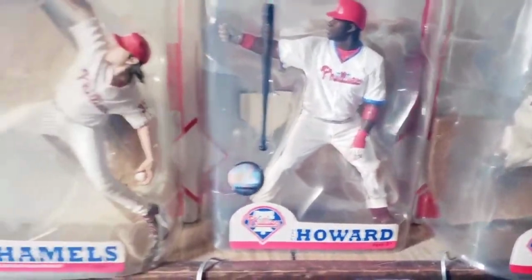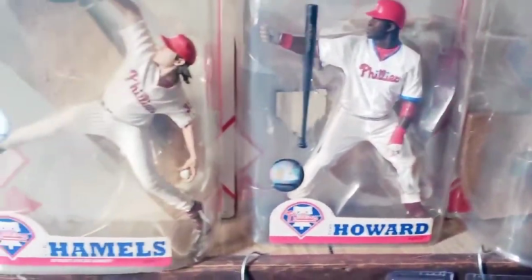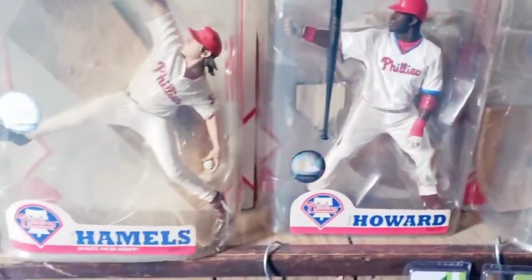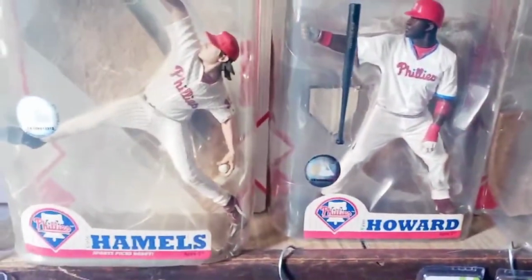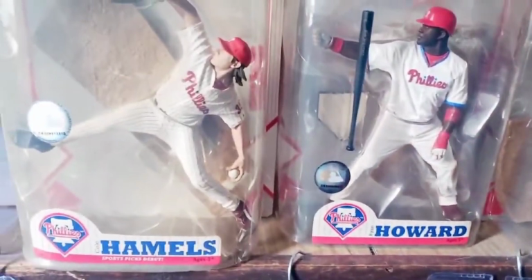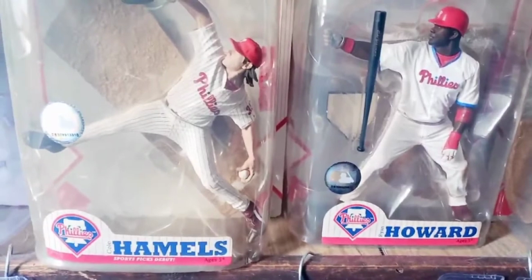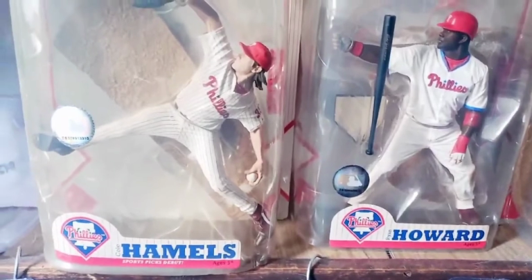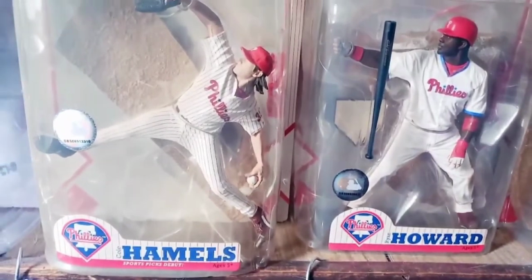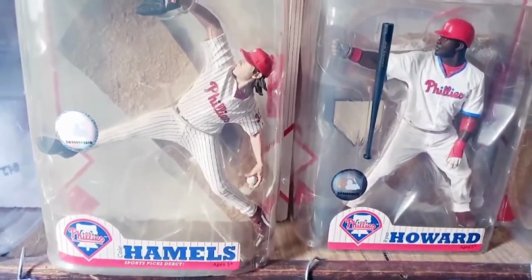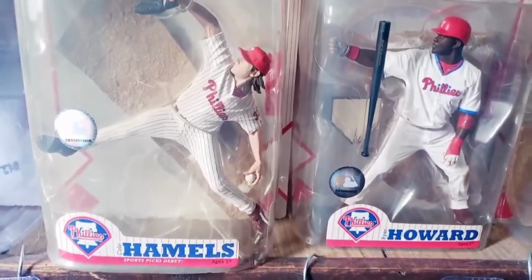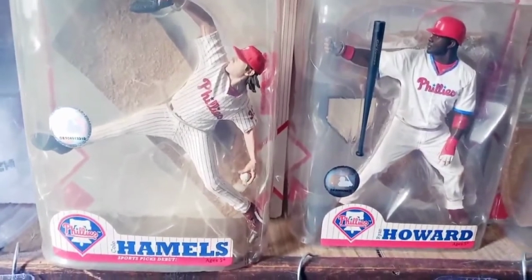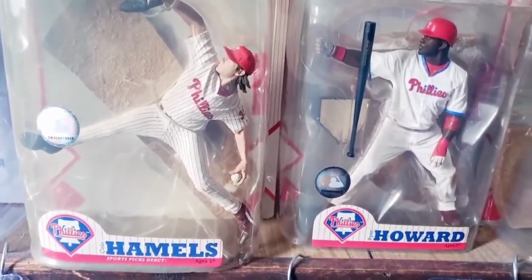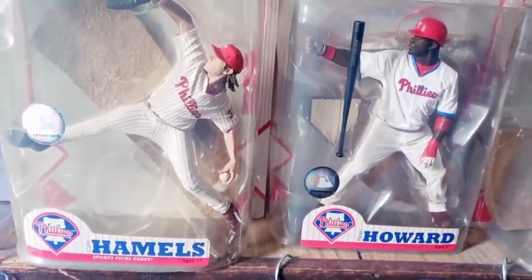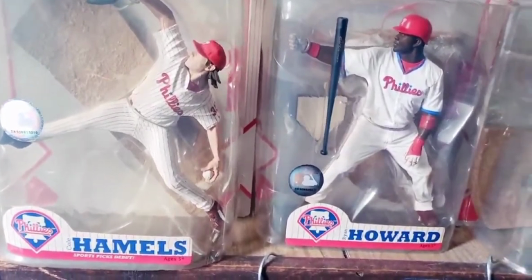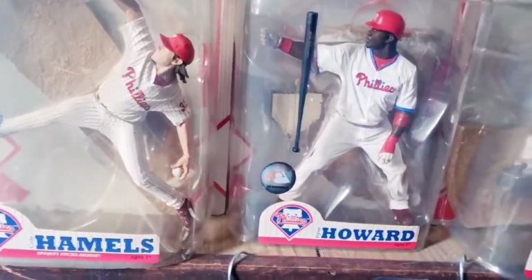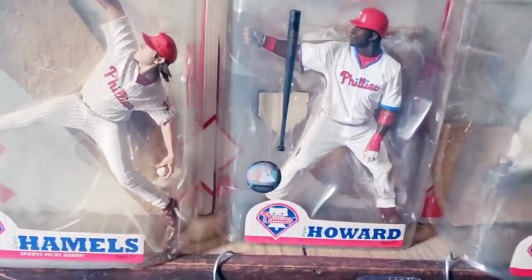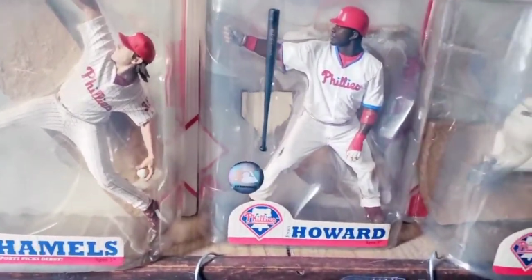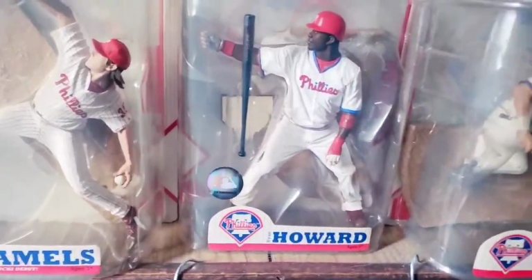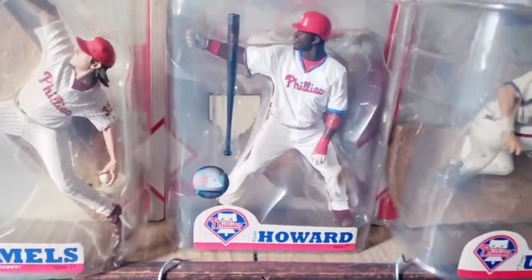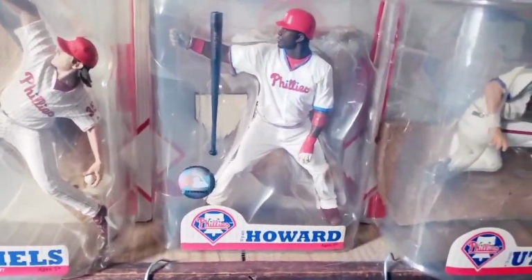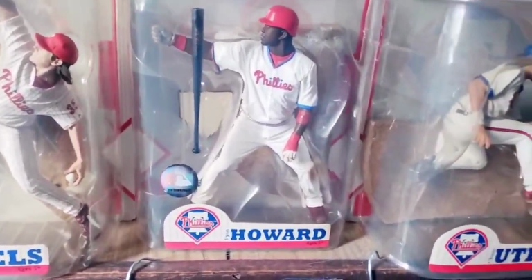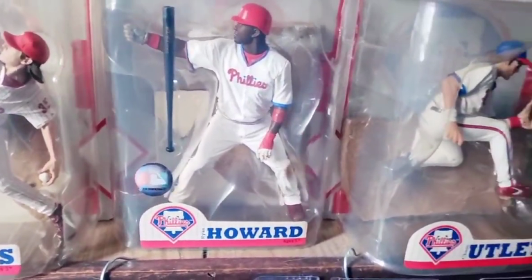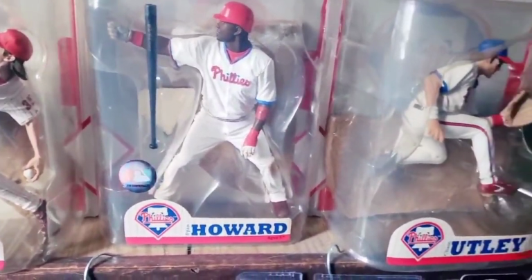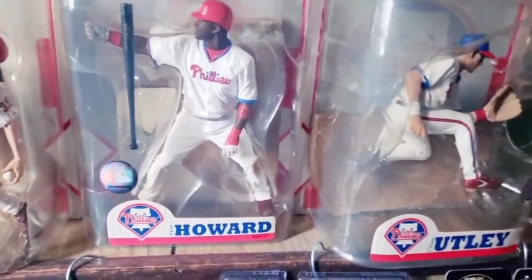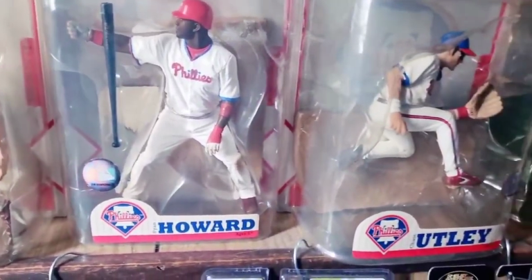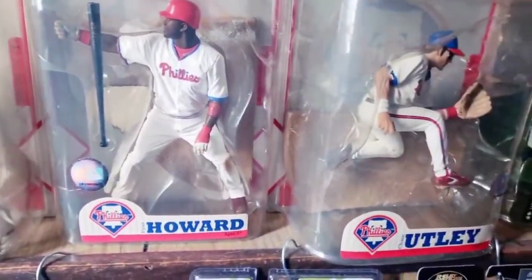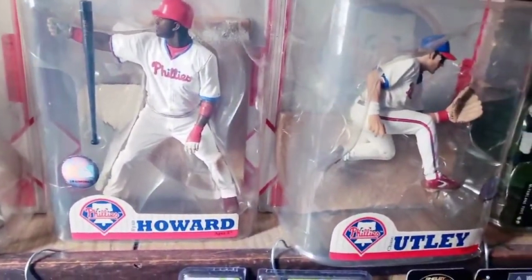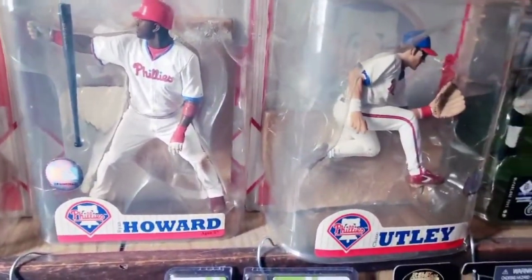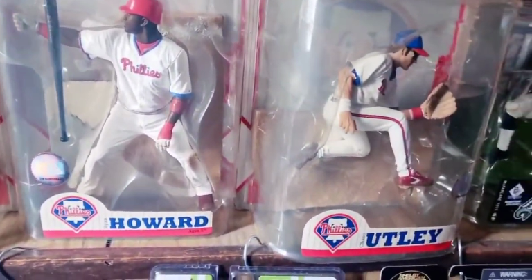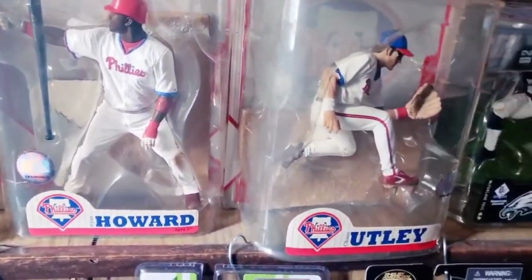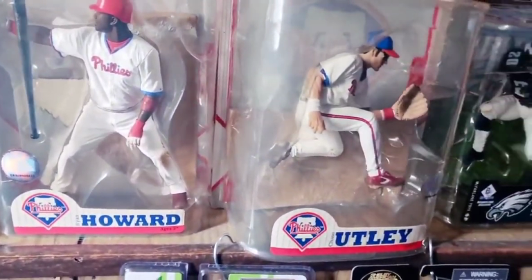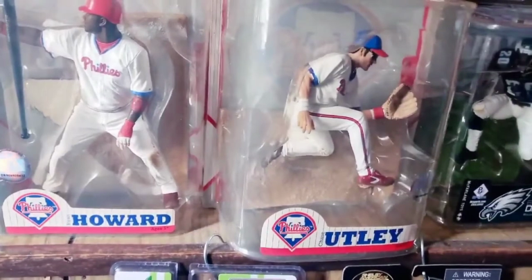And I think these Phillies figures were produced after the Phillies won the World Series in 2009.